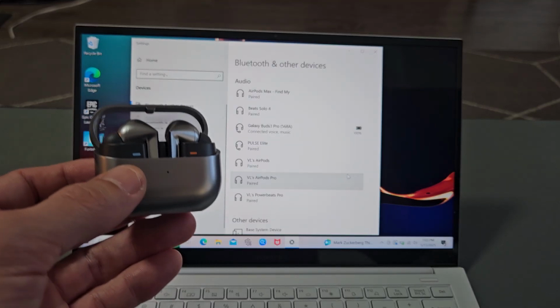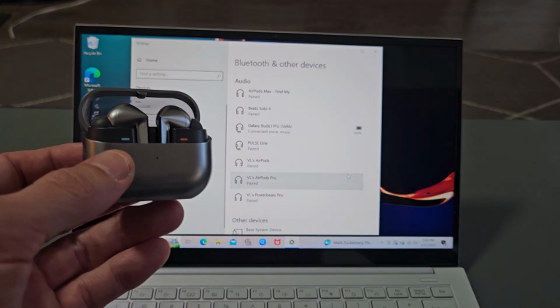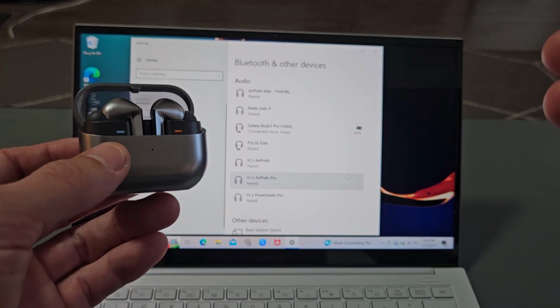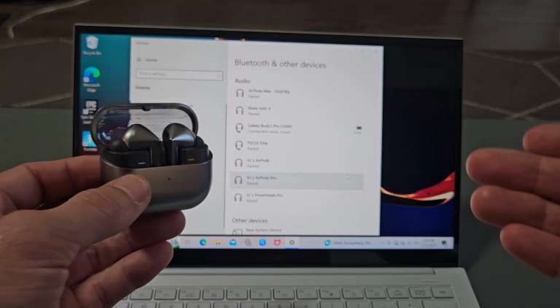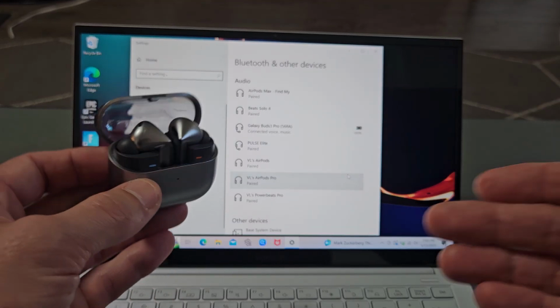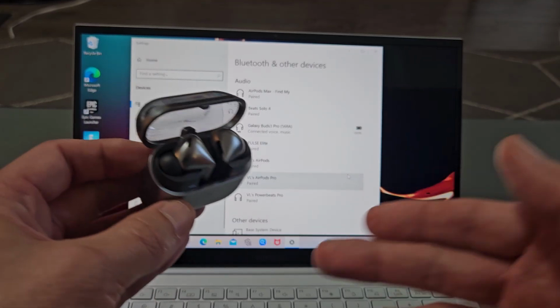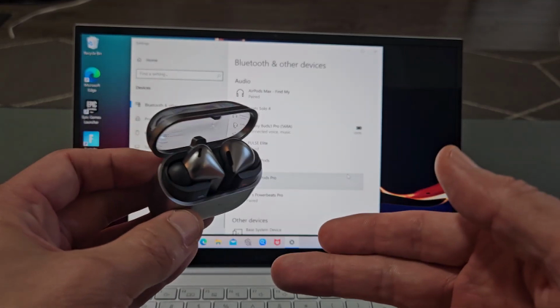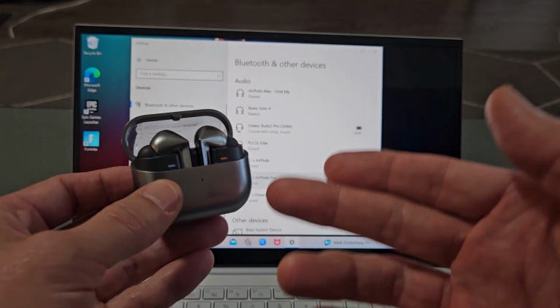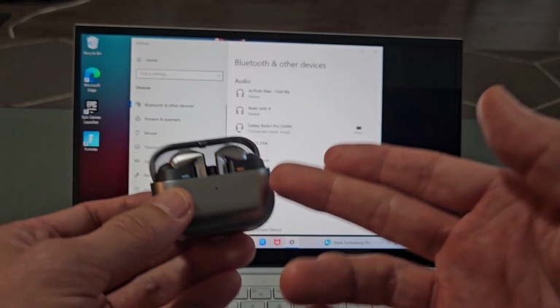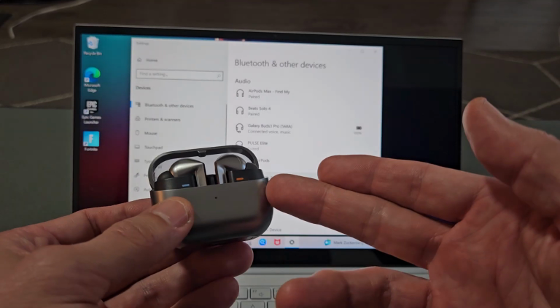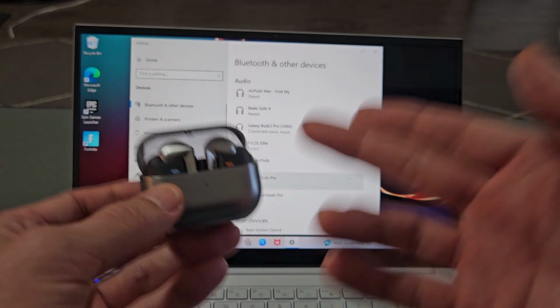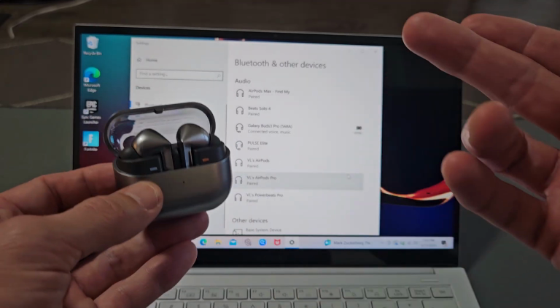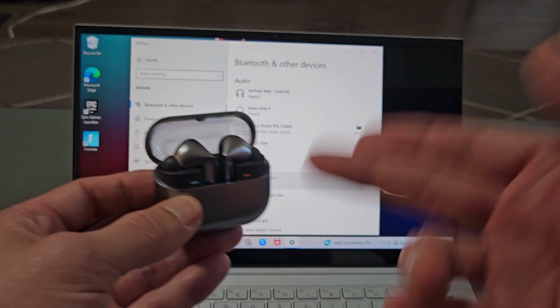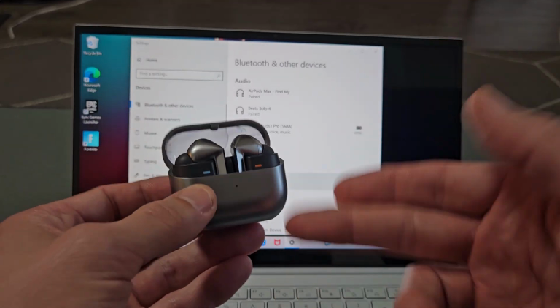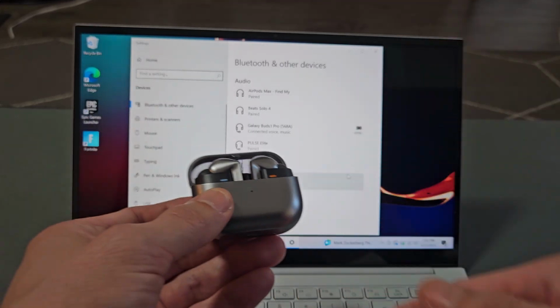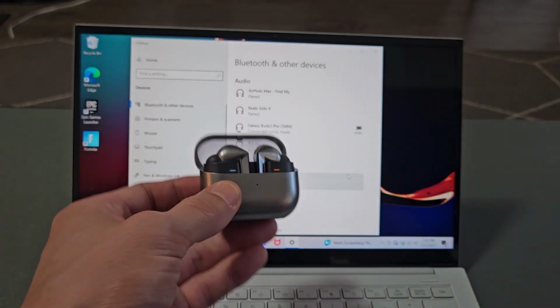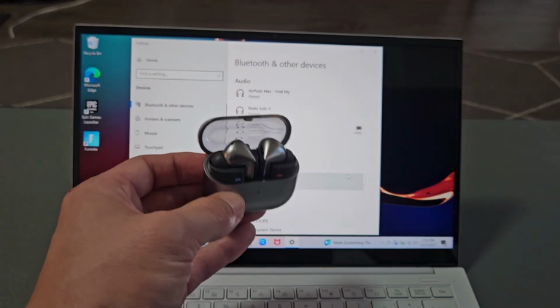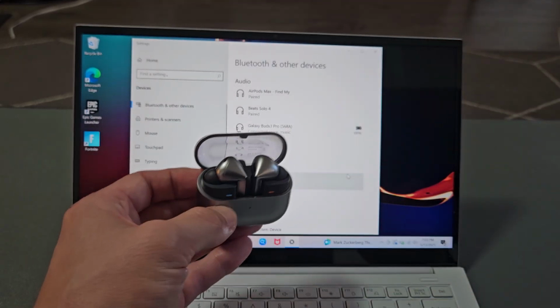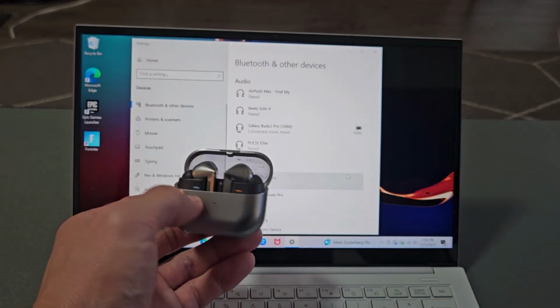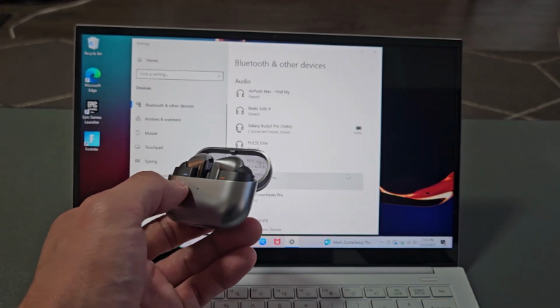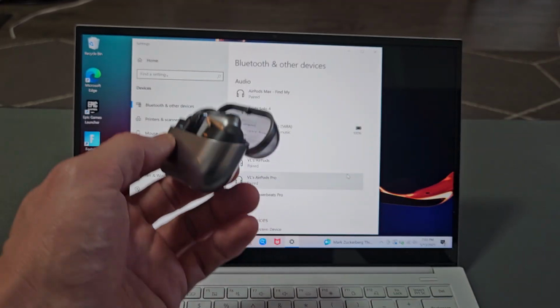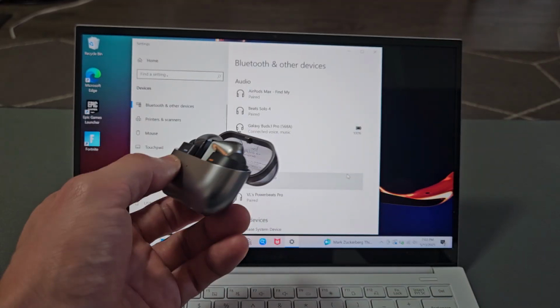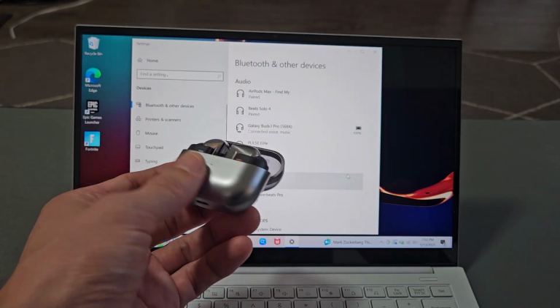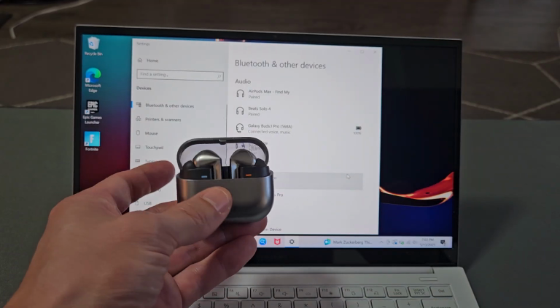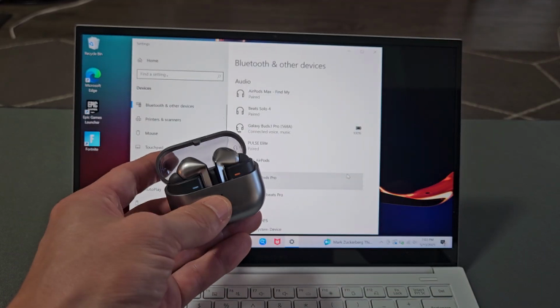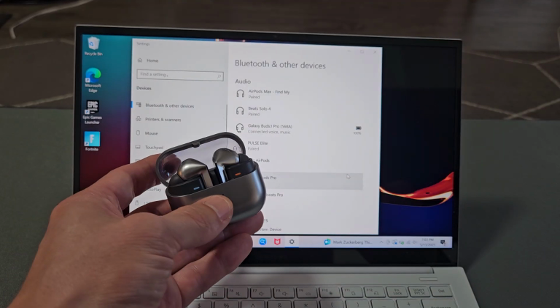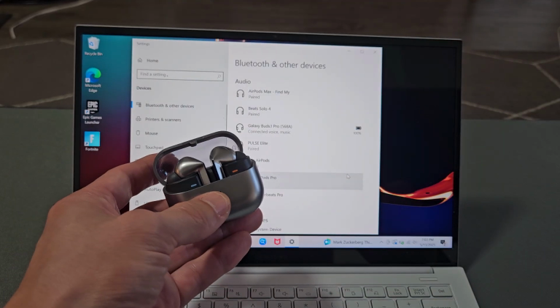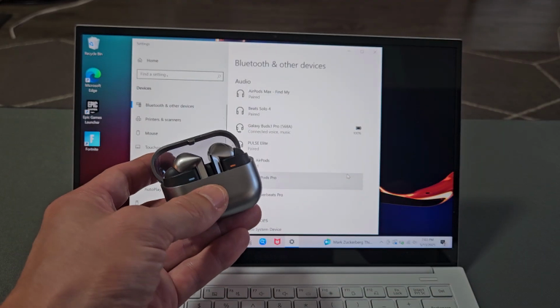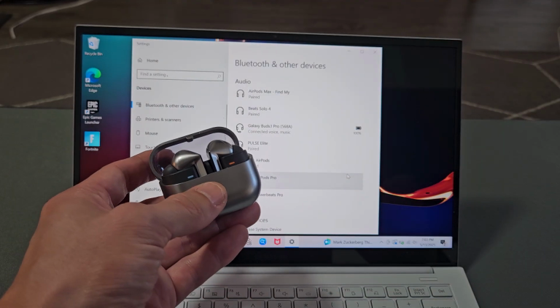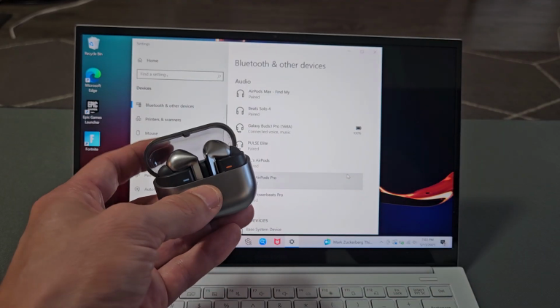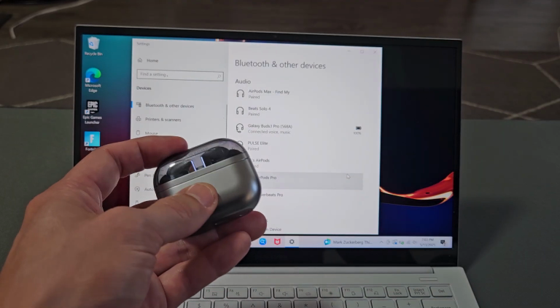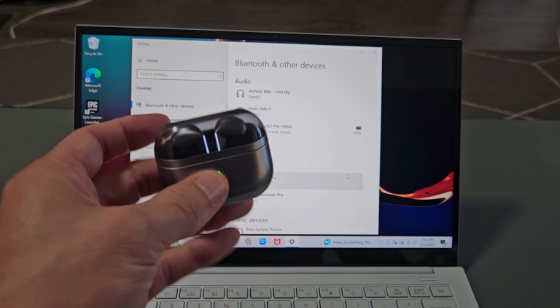If you have any kind of issues pairing or connecting these, you can always factory reset them as well. If you need to do that, look below in the description area.